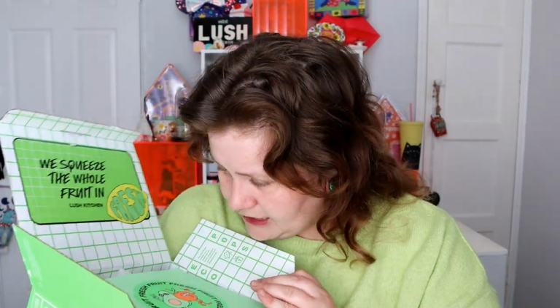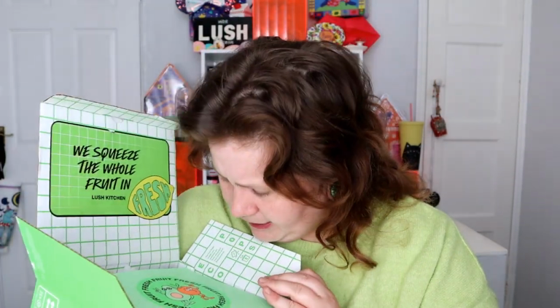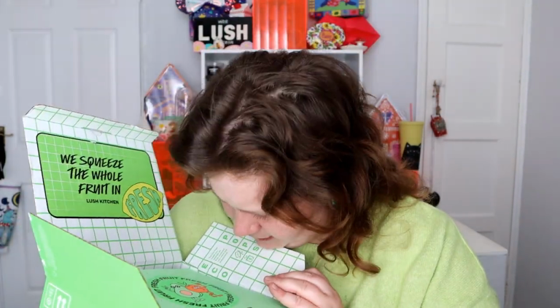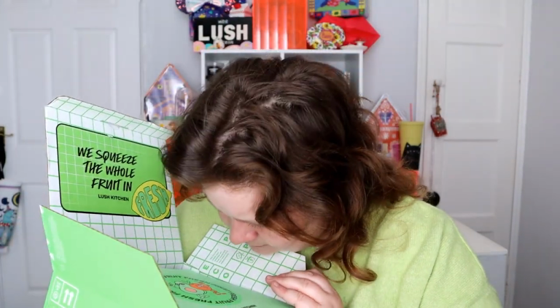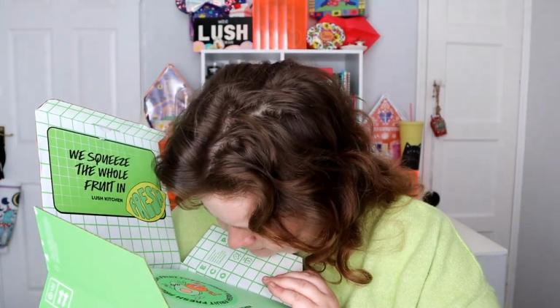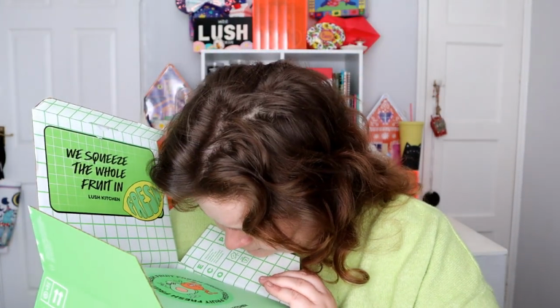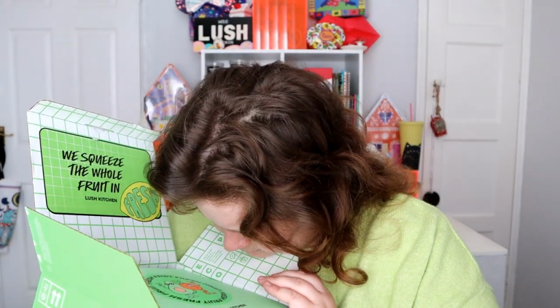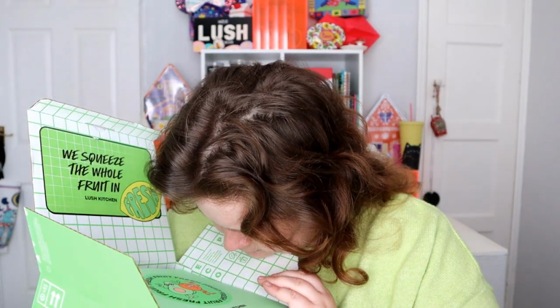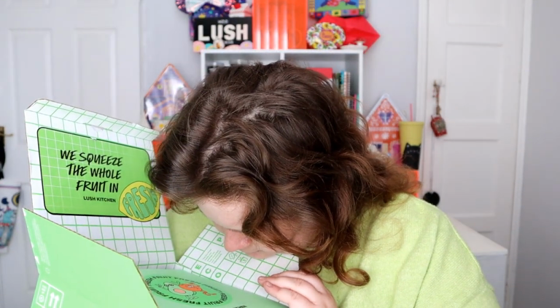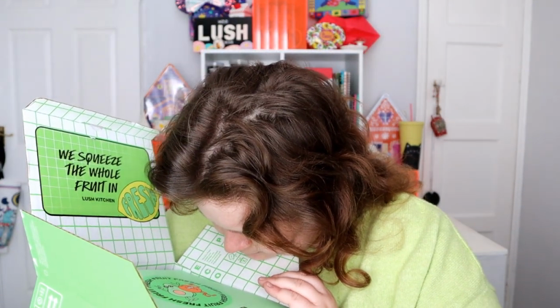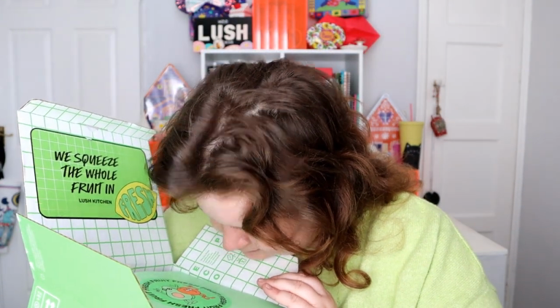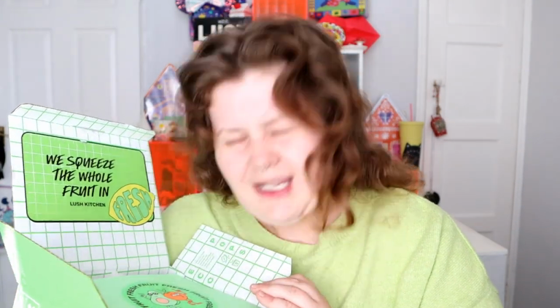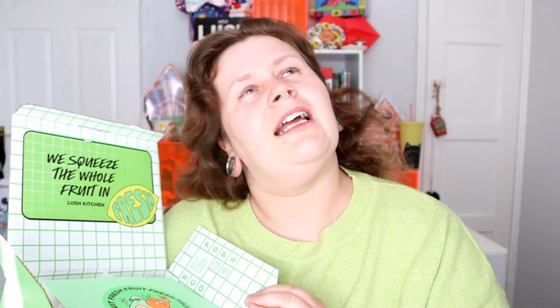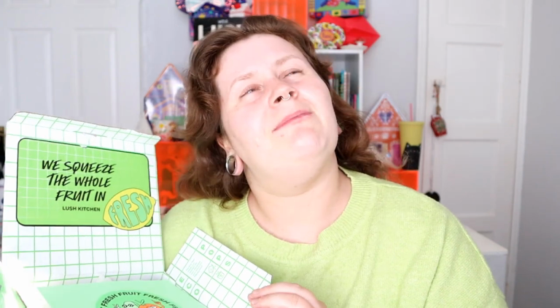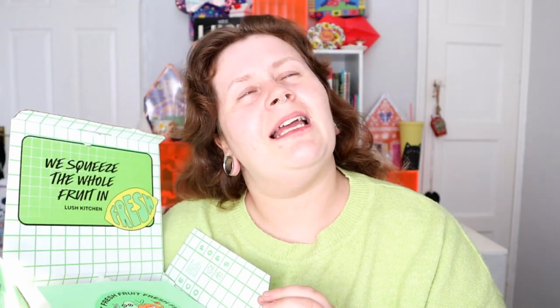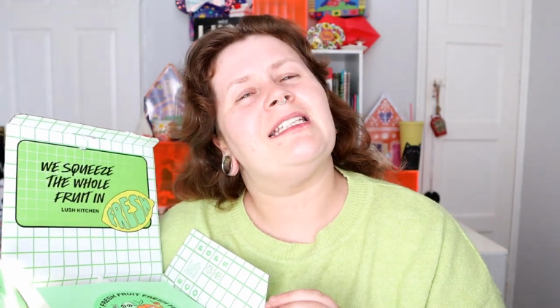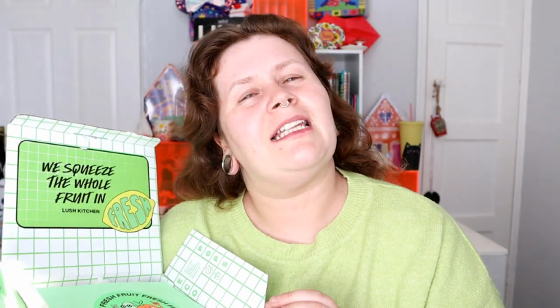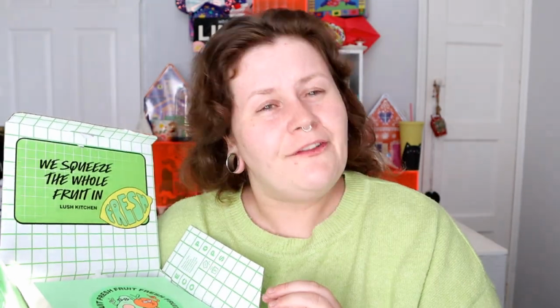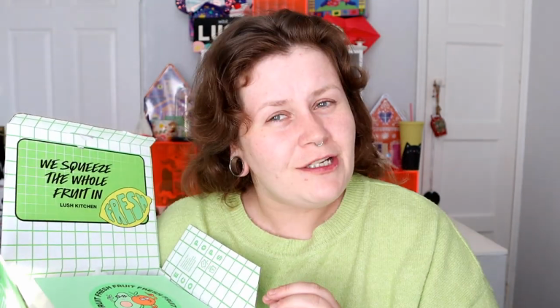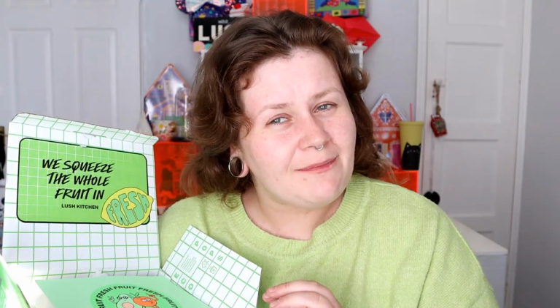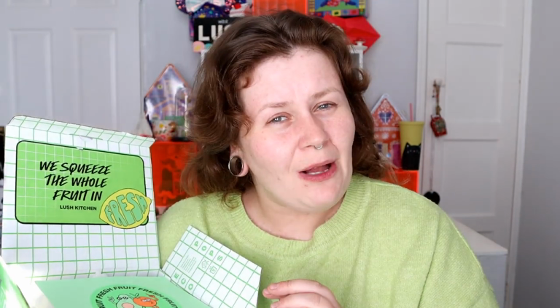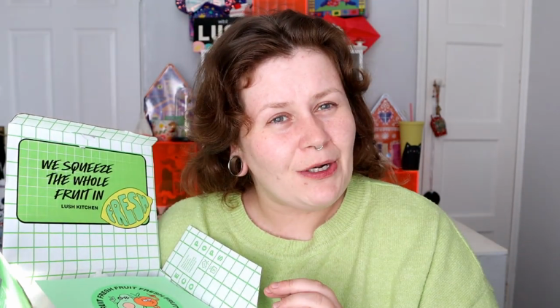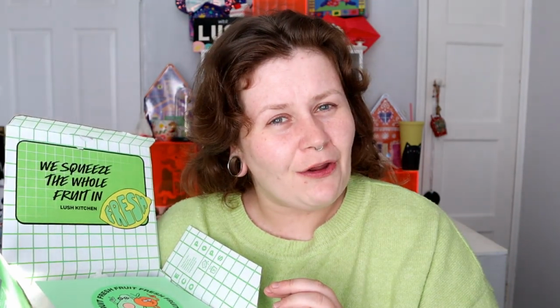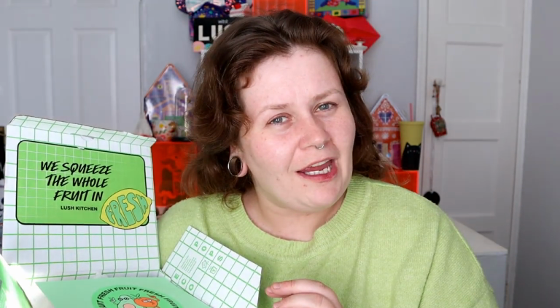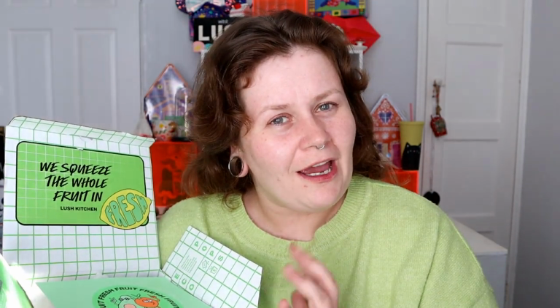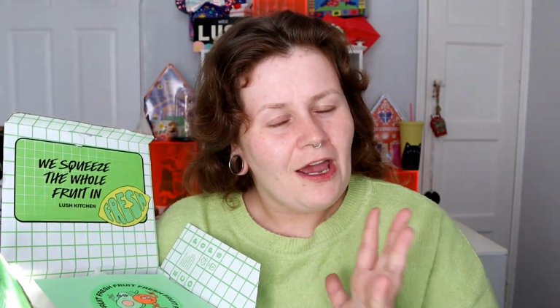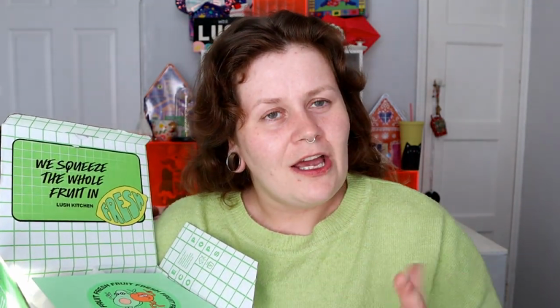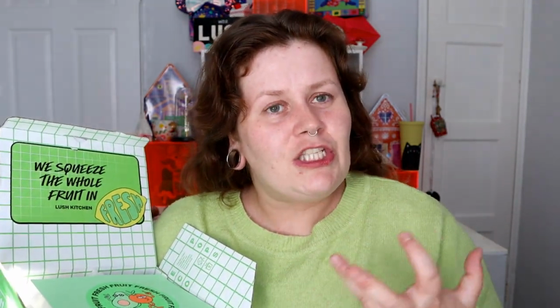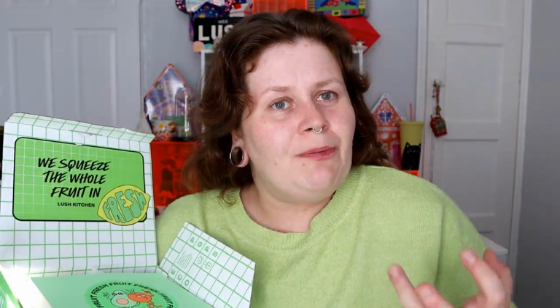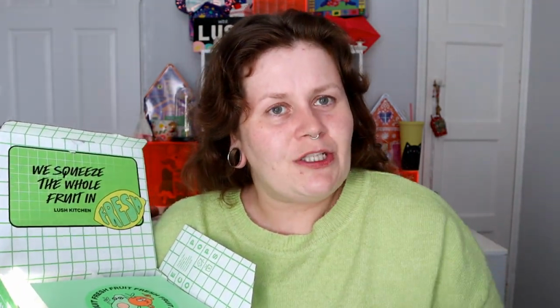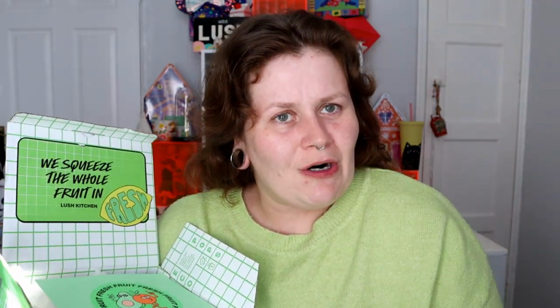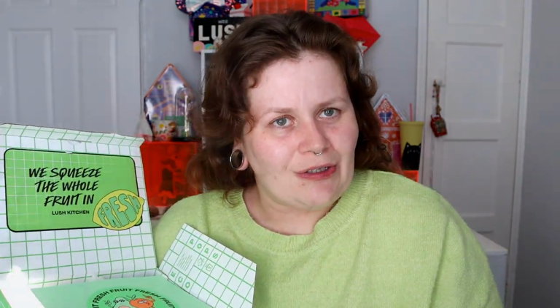Can I smell anything? I can smell like a slight fruity smell, but nothing super strong.